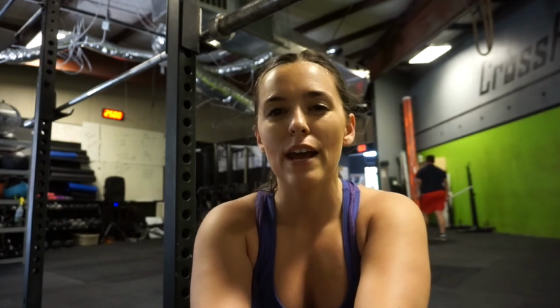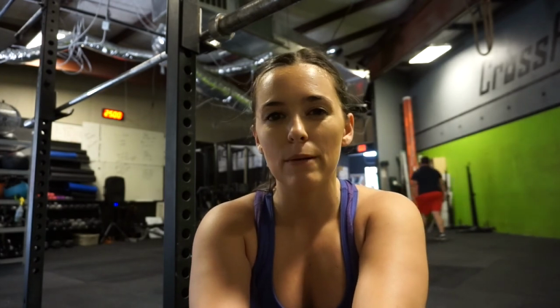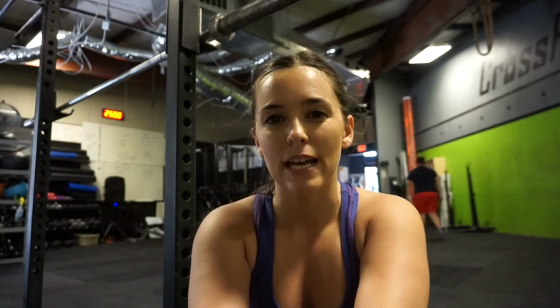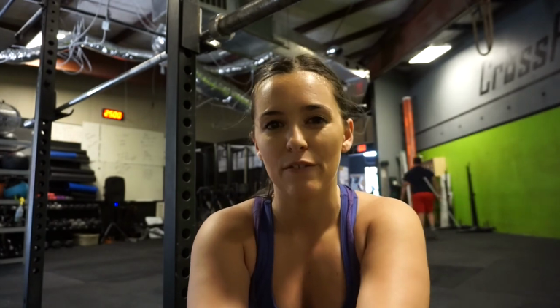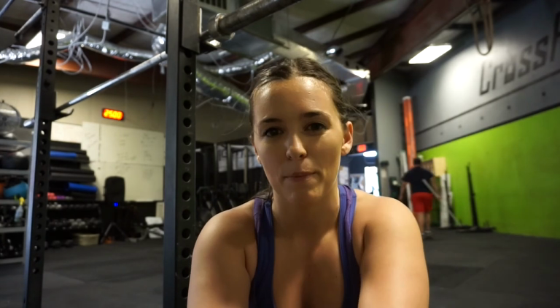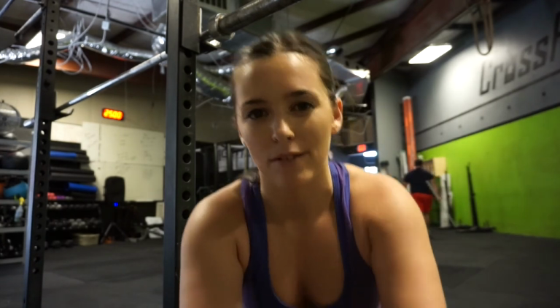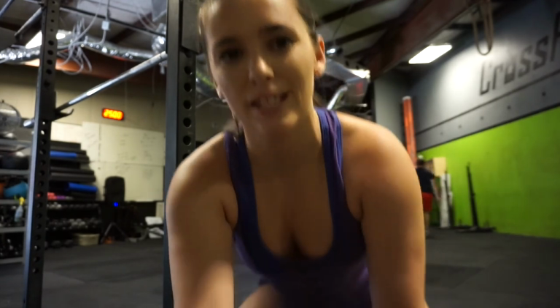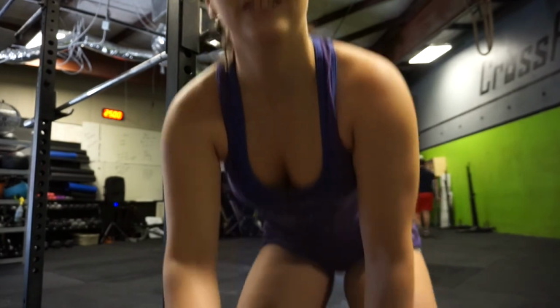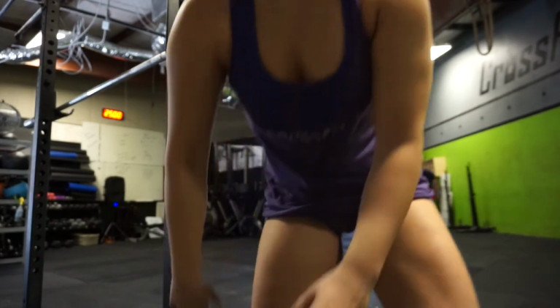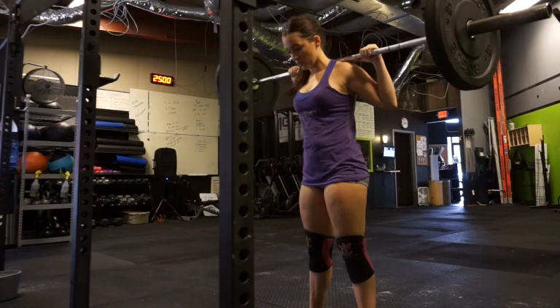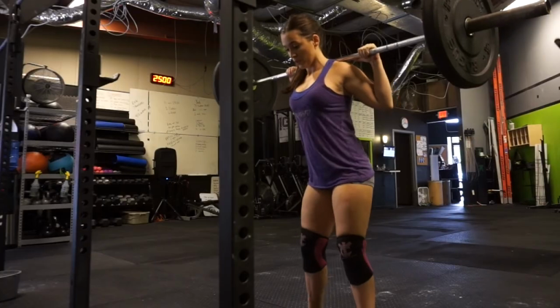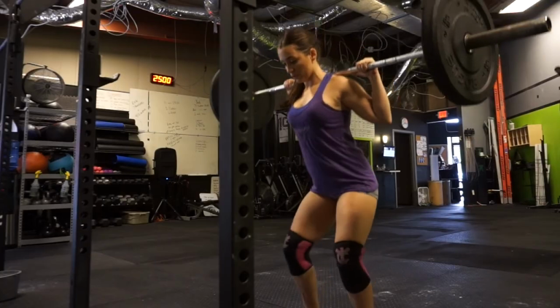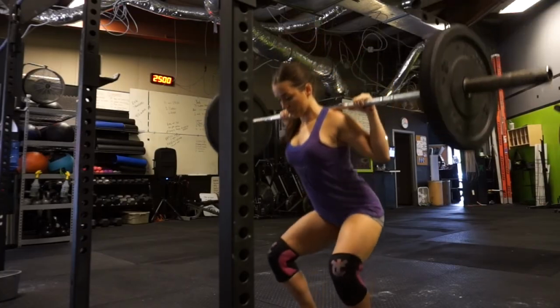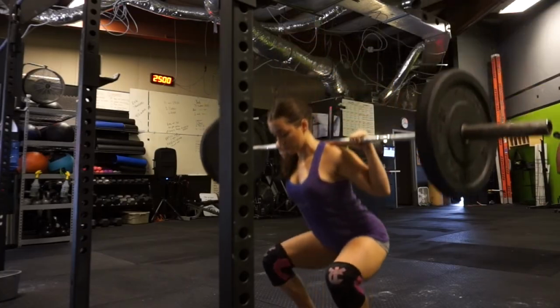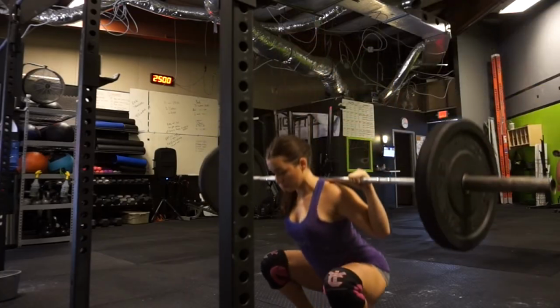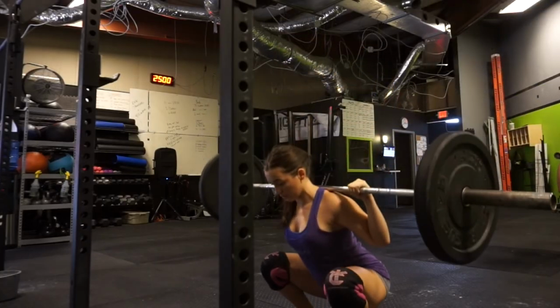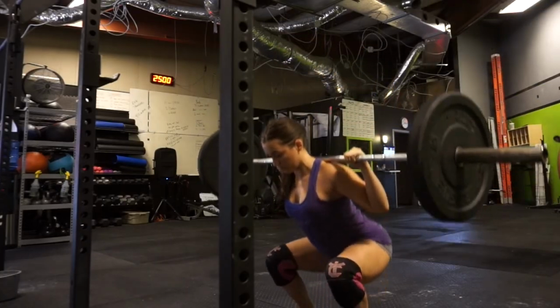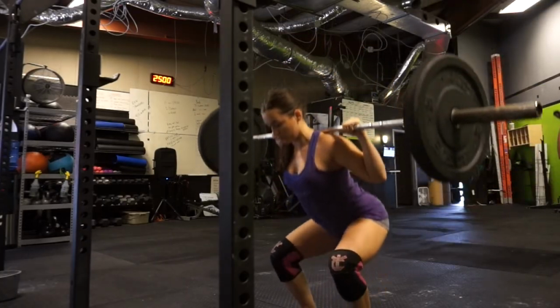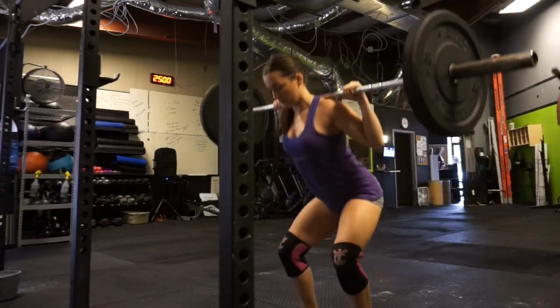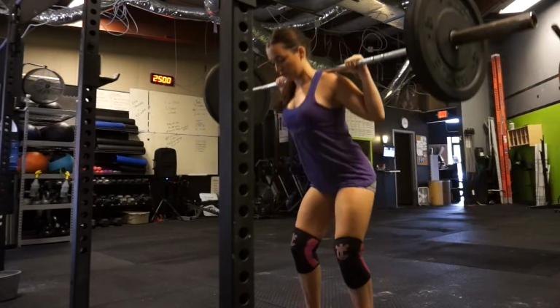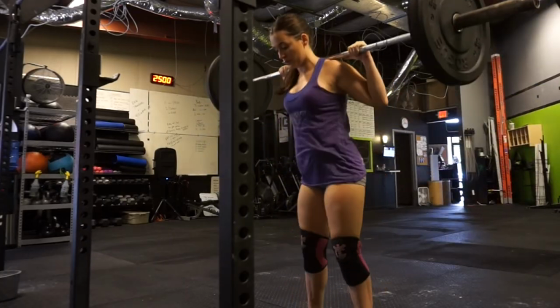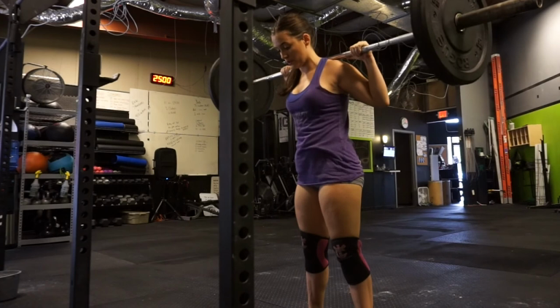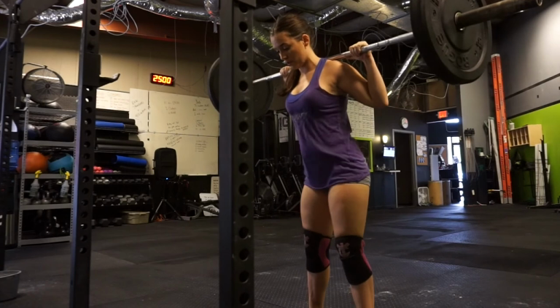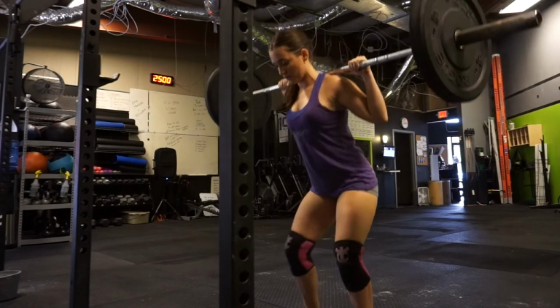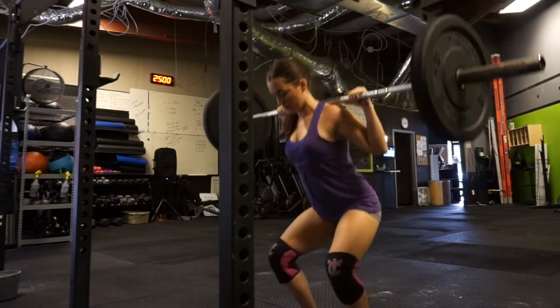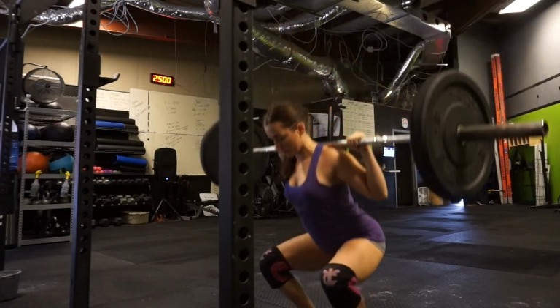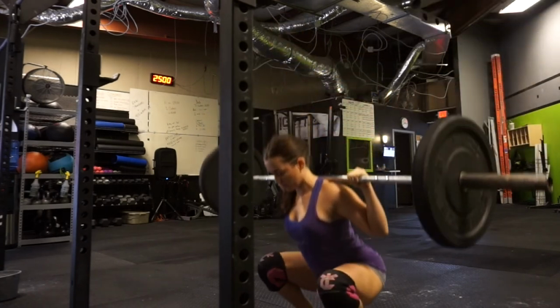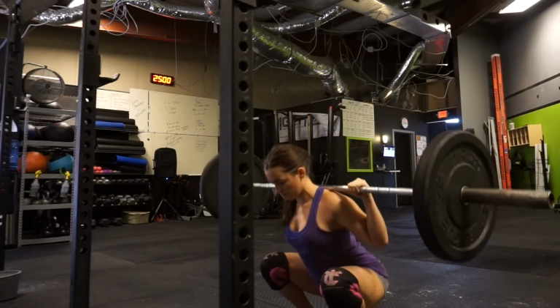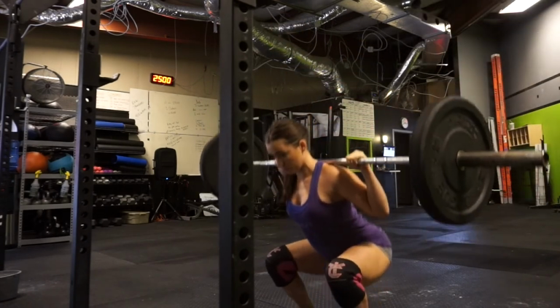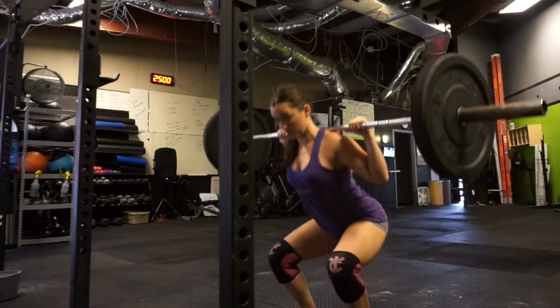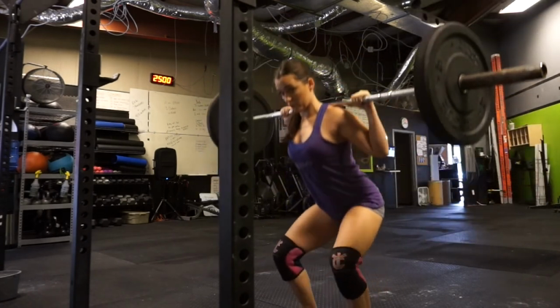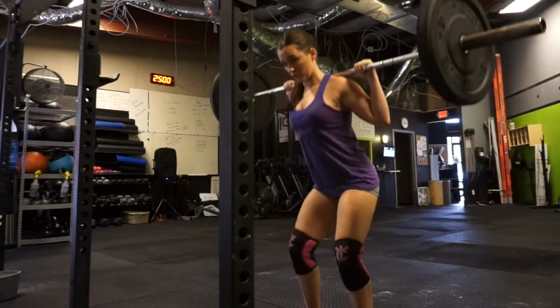Eight reps at 95 pounds. Six reps at 95 pounds. Alright.